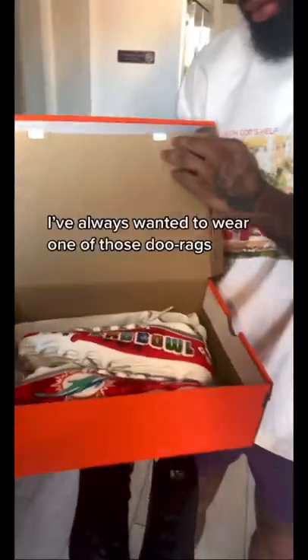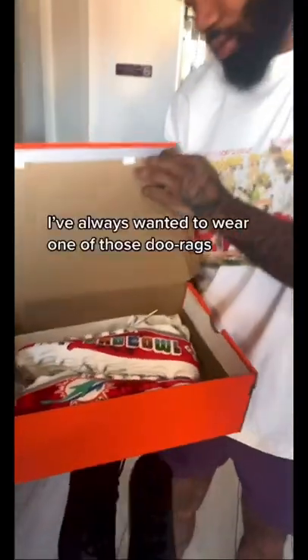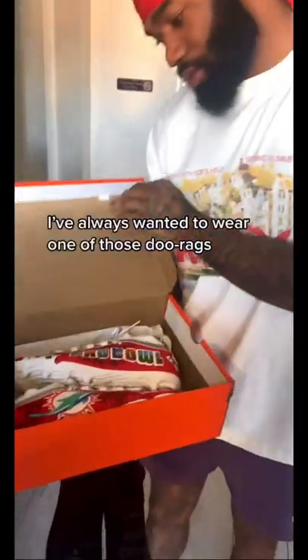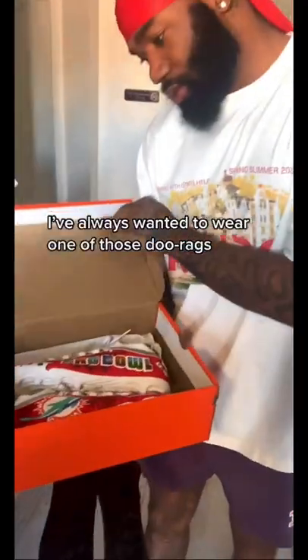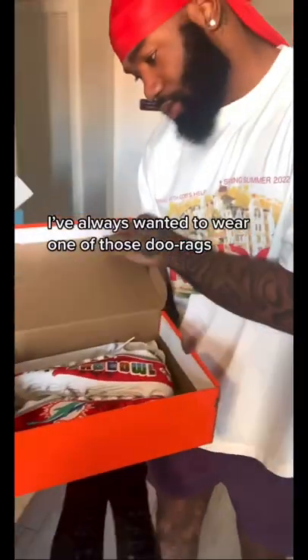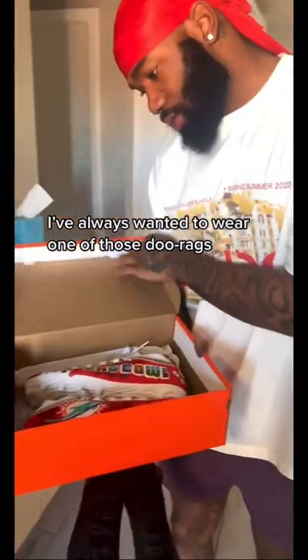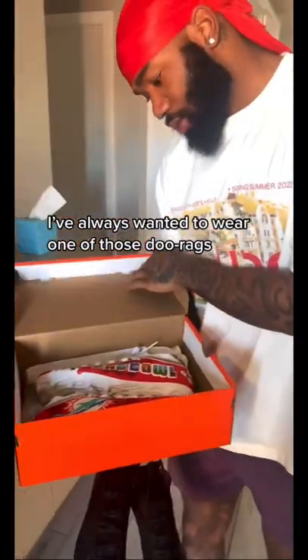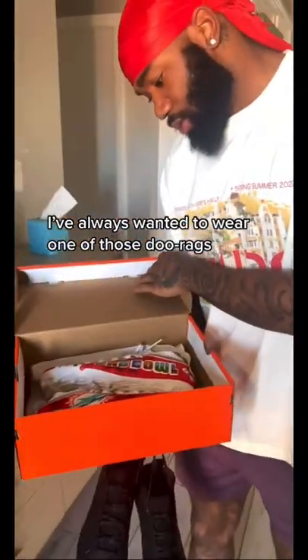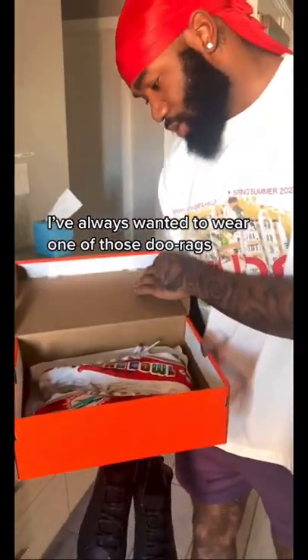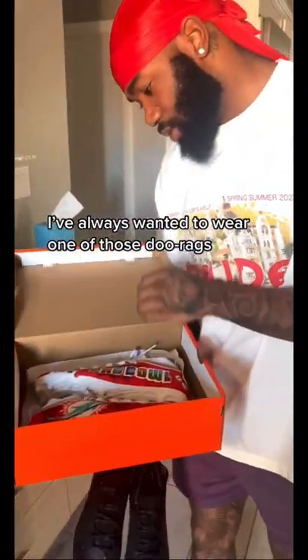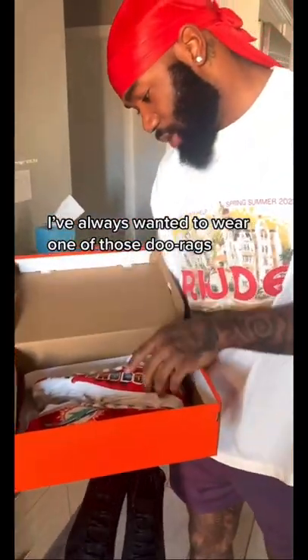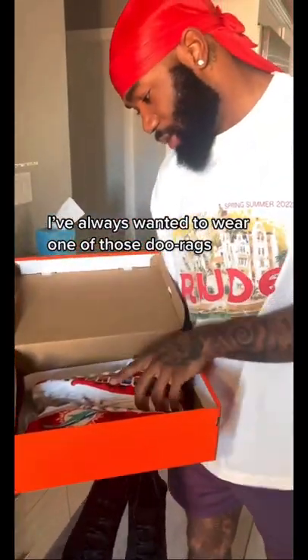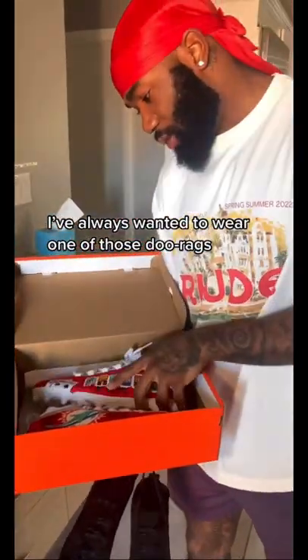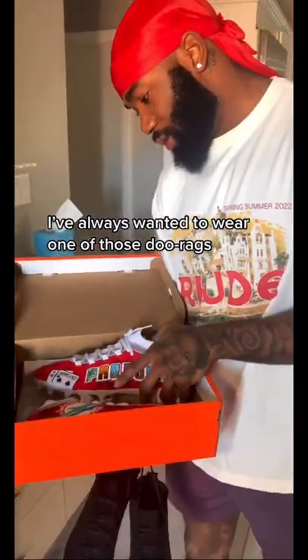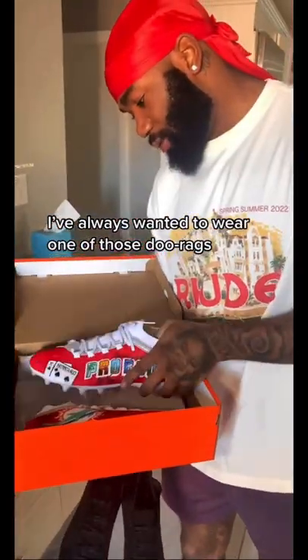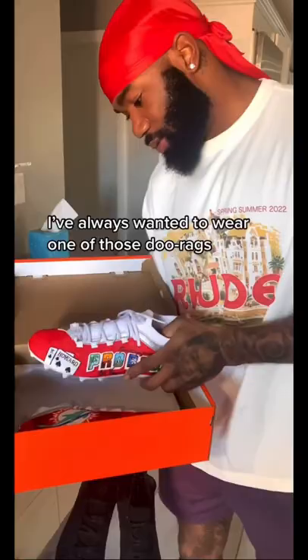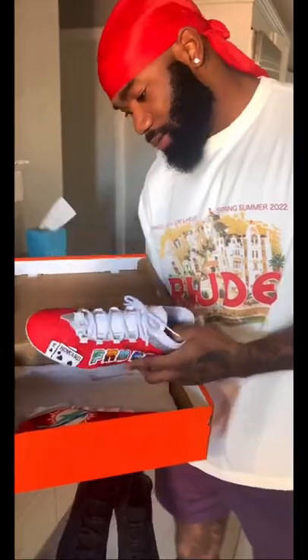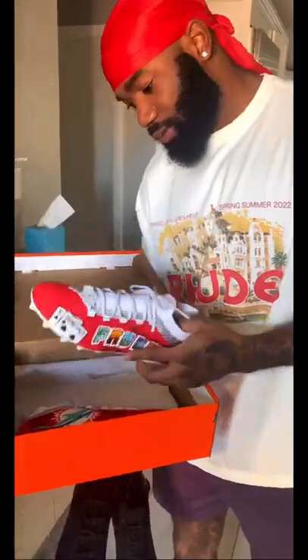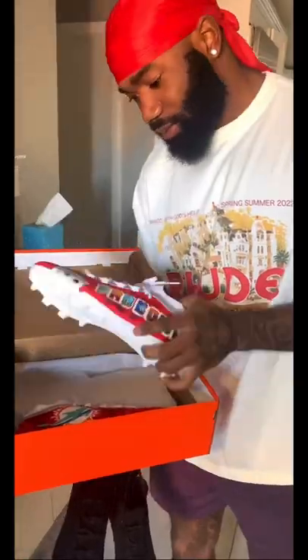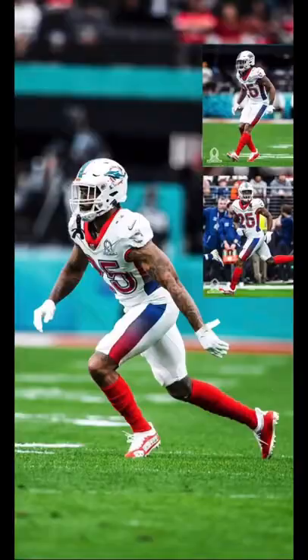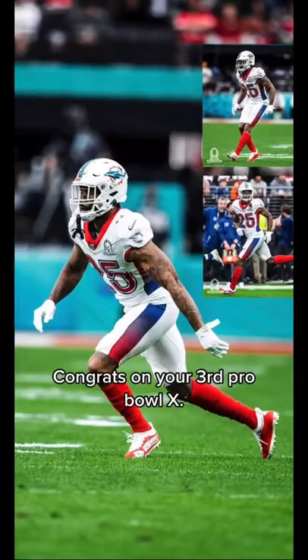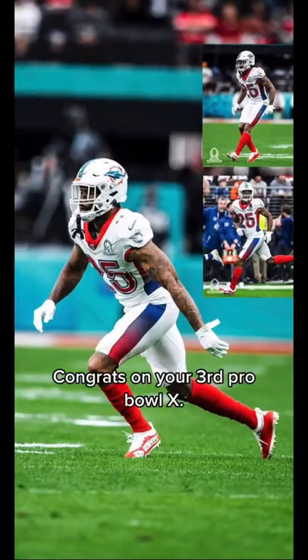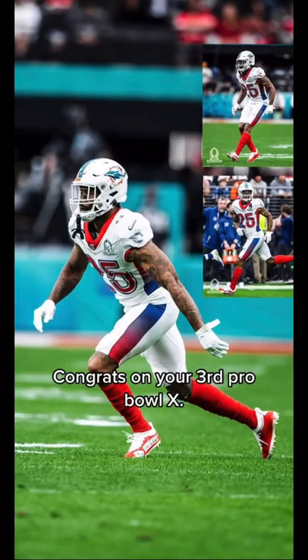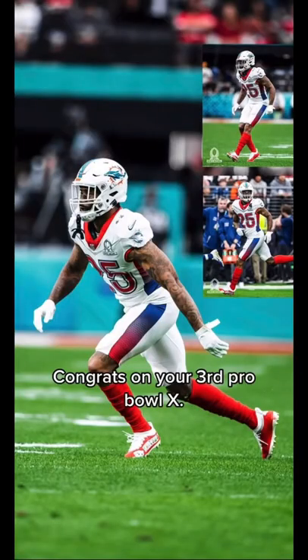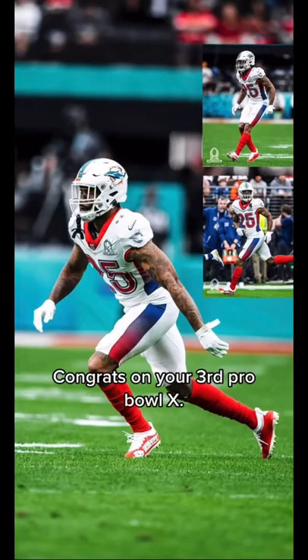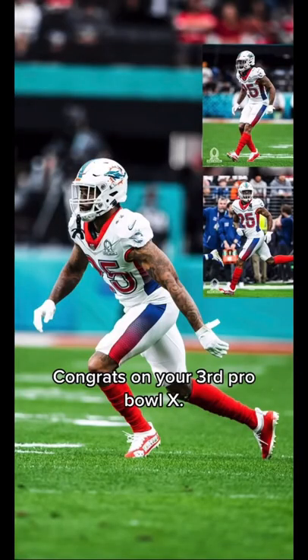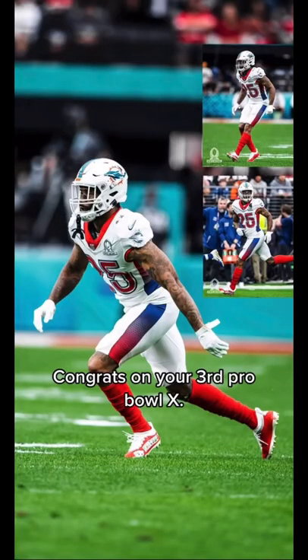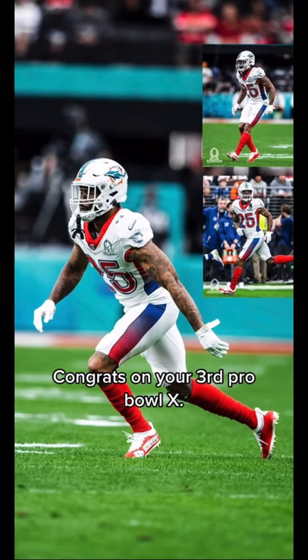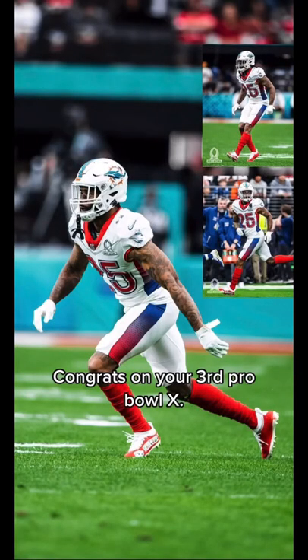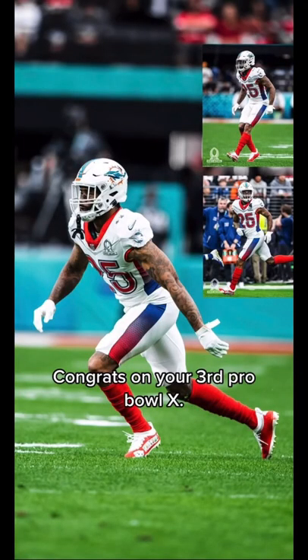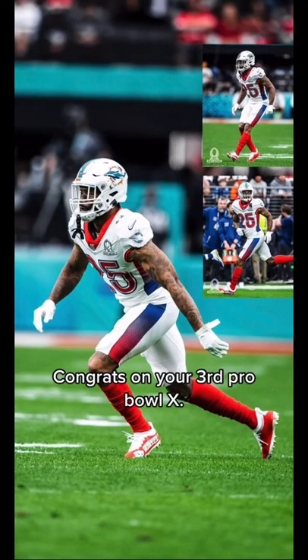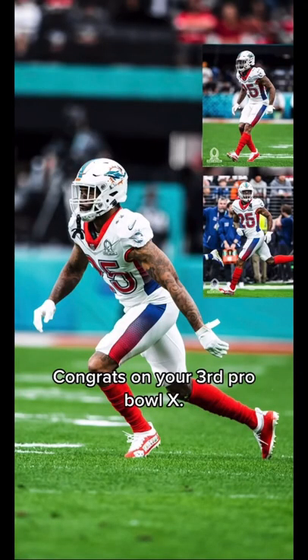I've always wanted to wear one of those durags. Congrats on your third Pro Bowl, X.